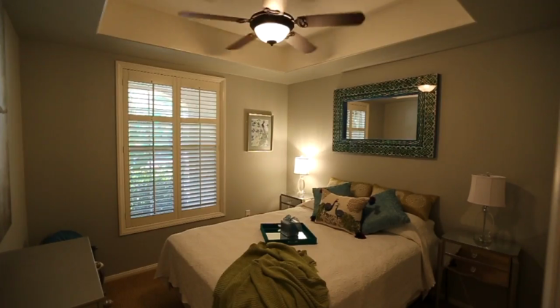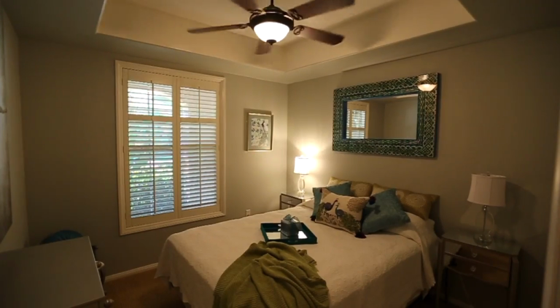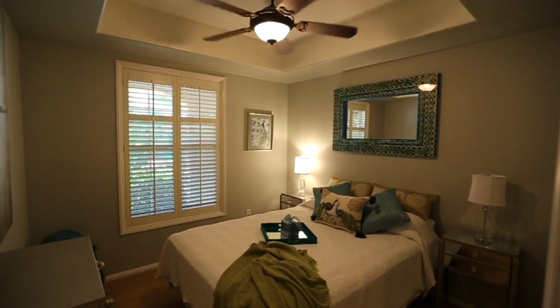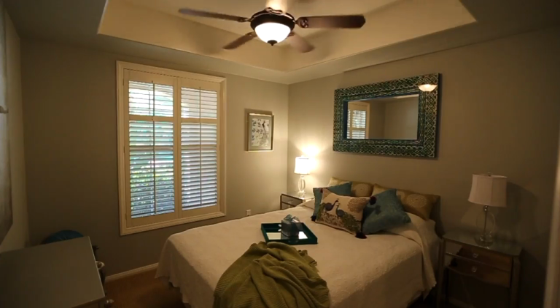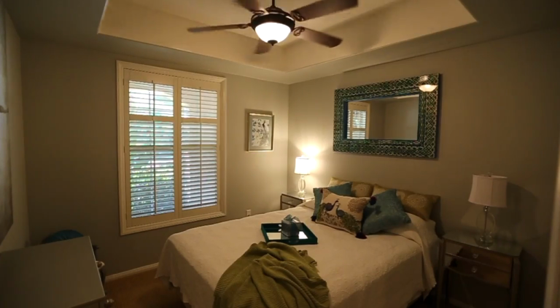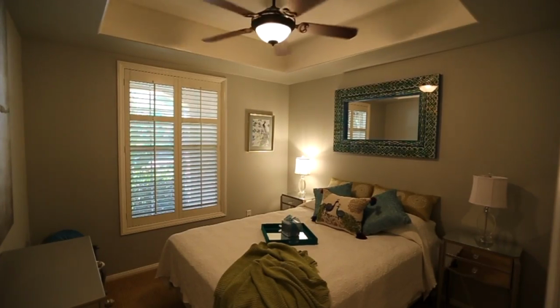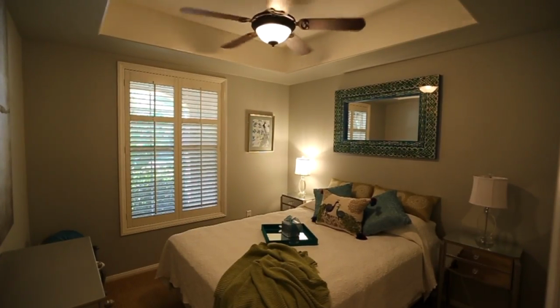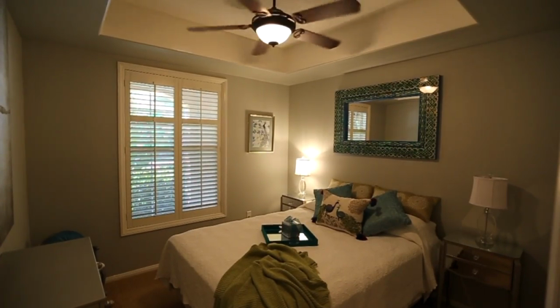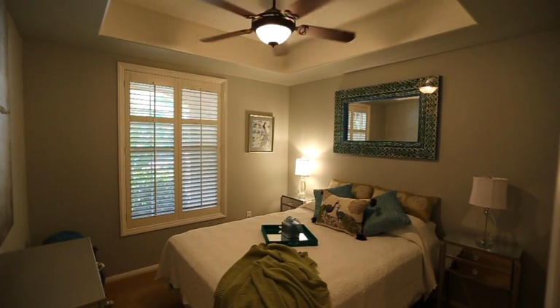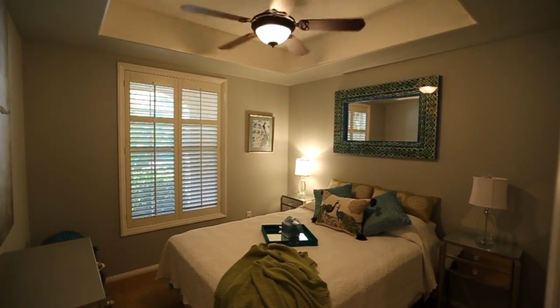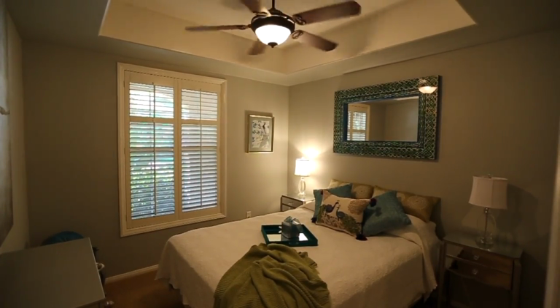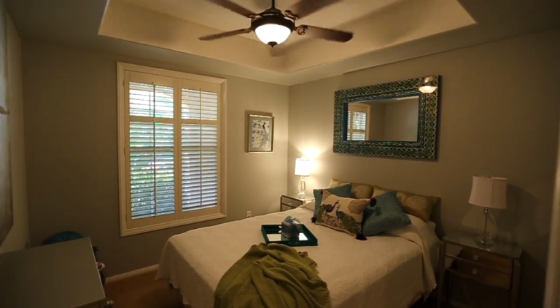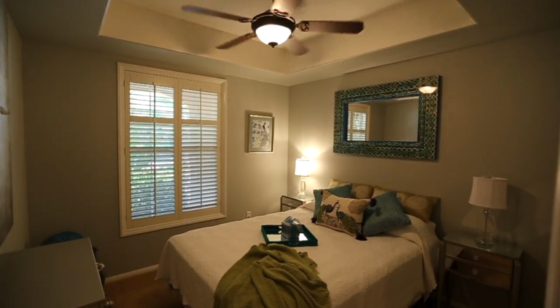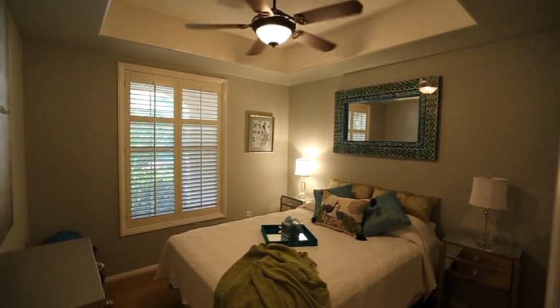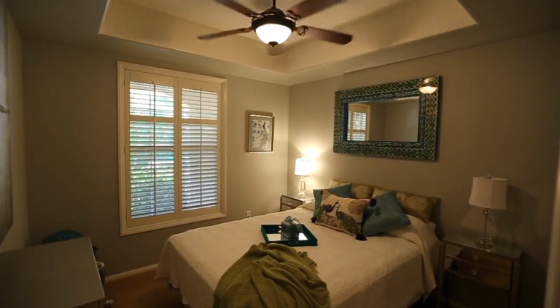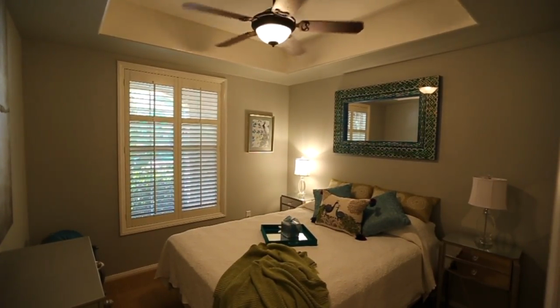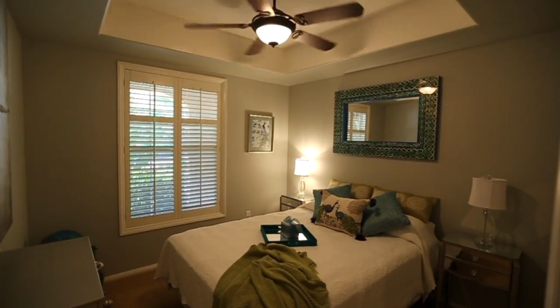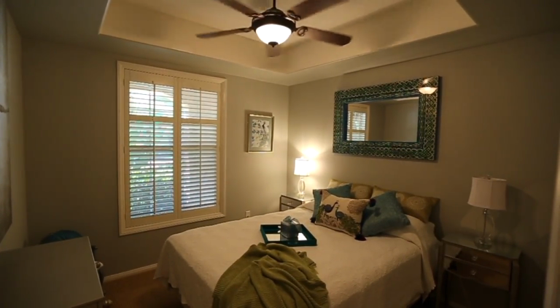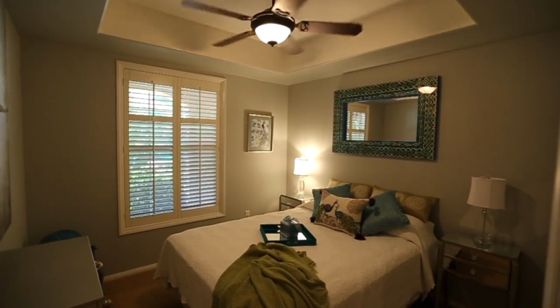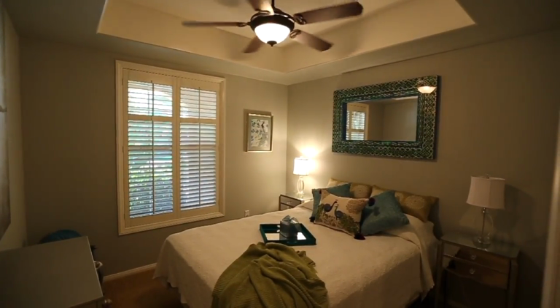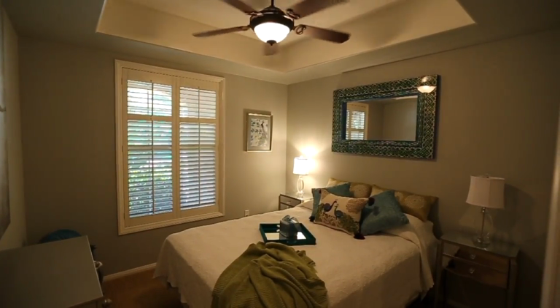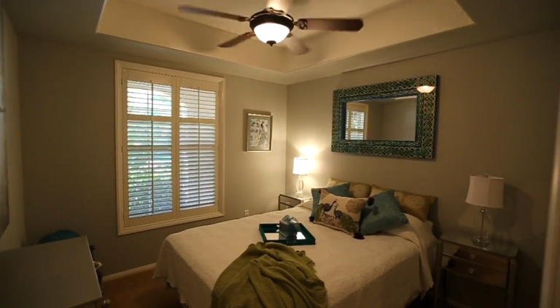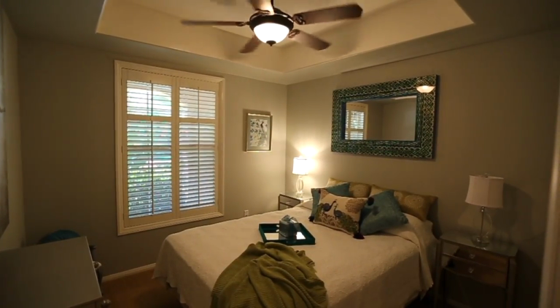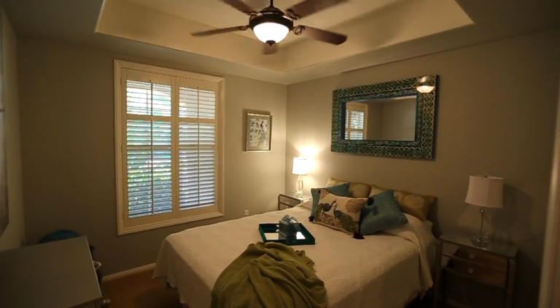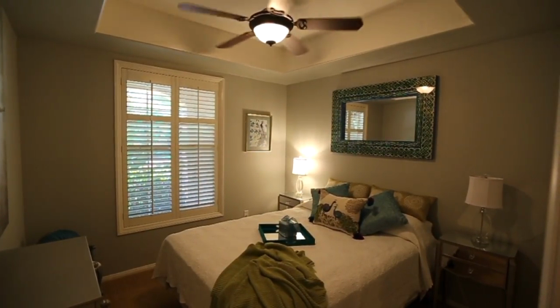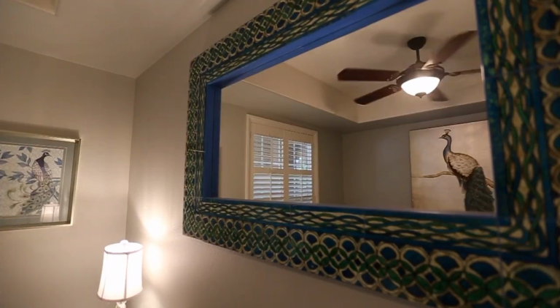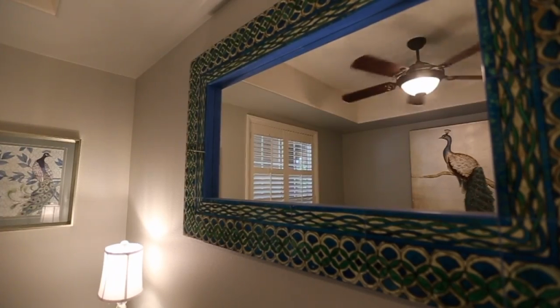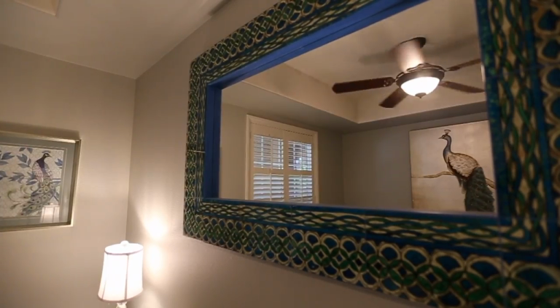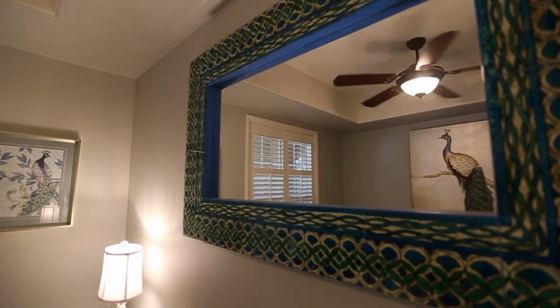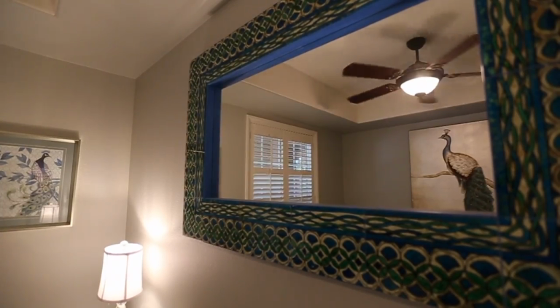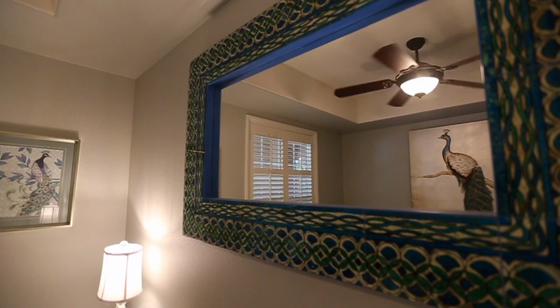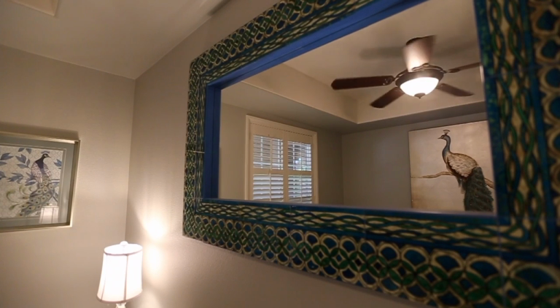The secondary bedroom is stunning with its plantation shutters, ceiling fan, and ample closet.